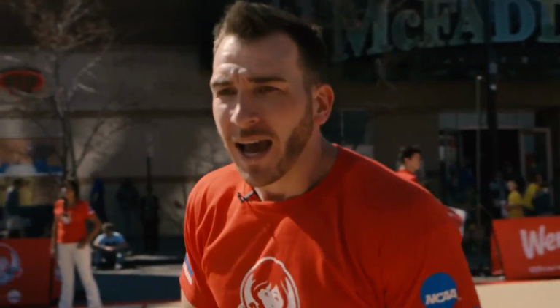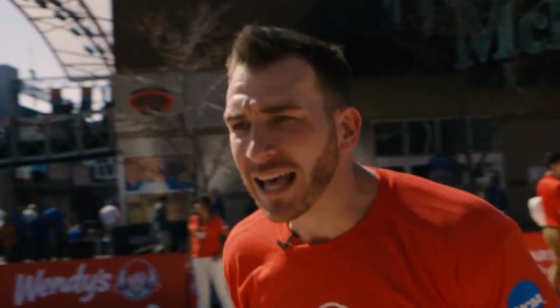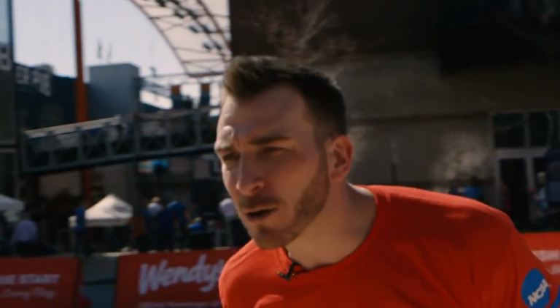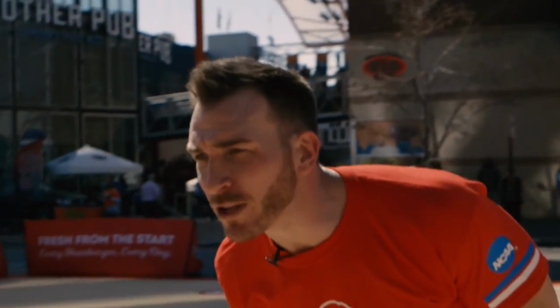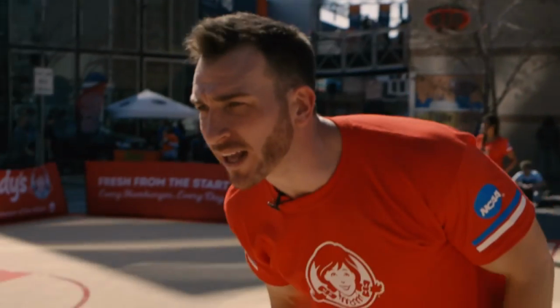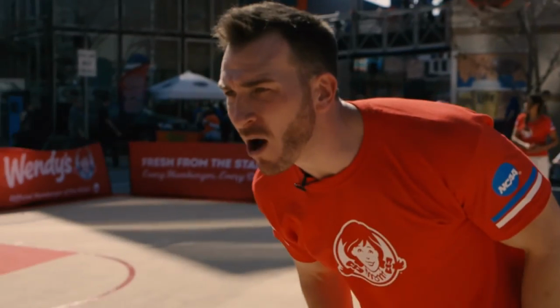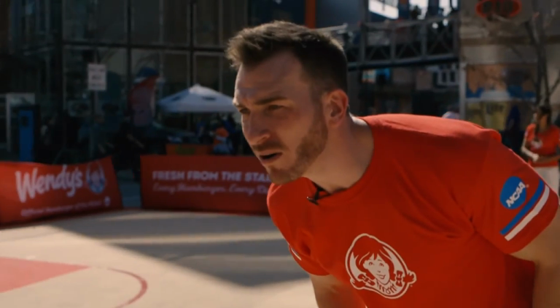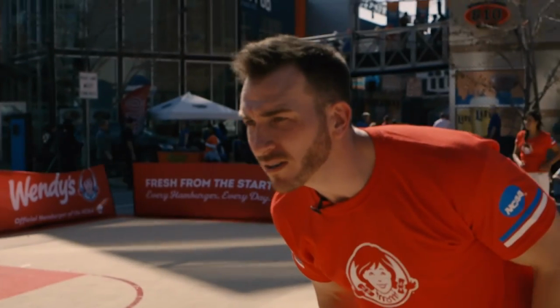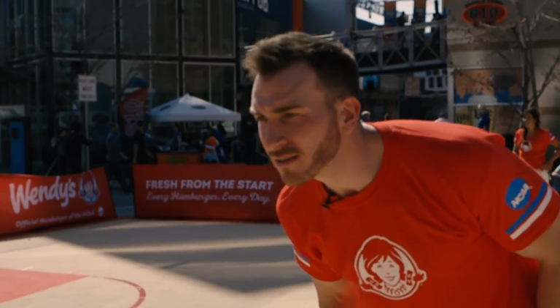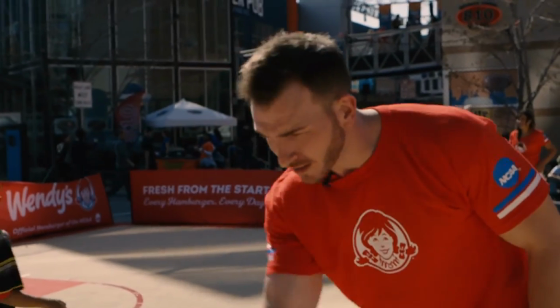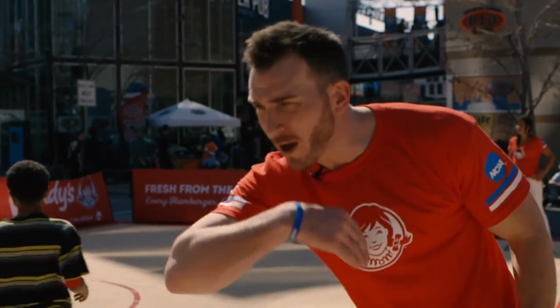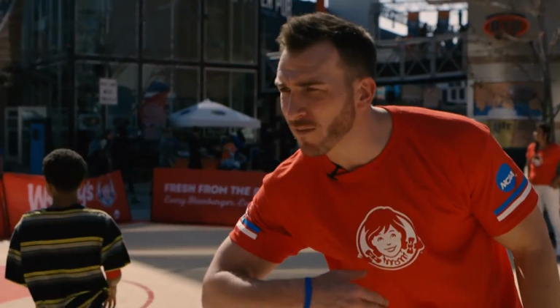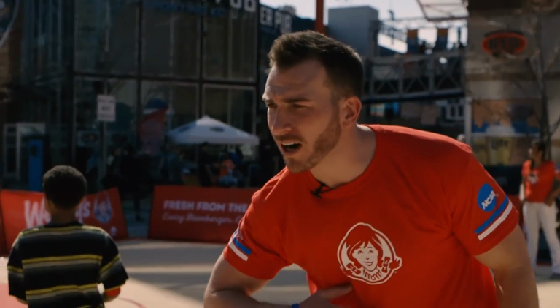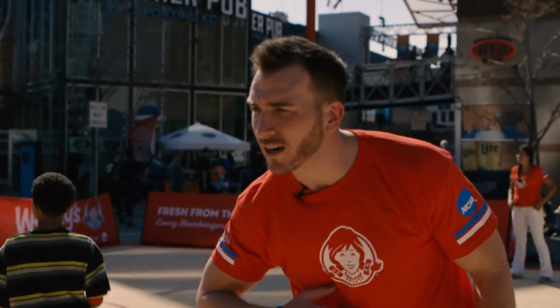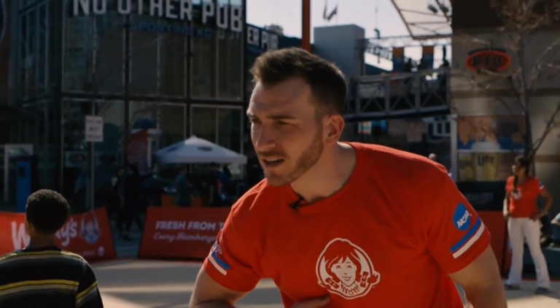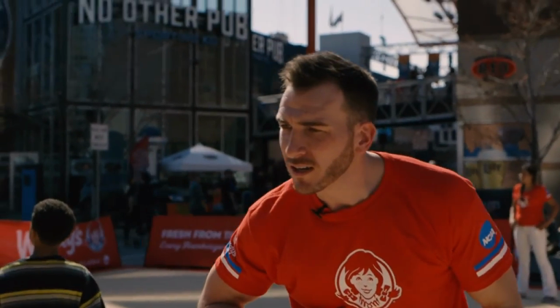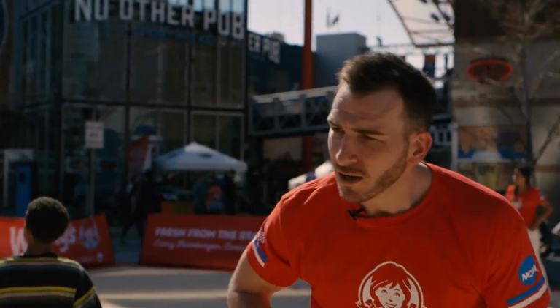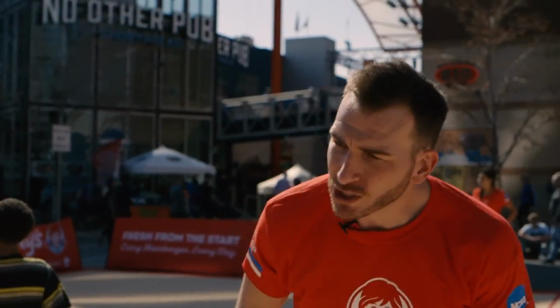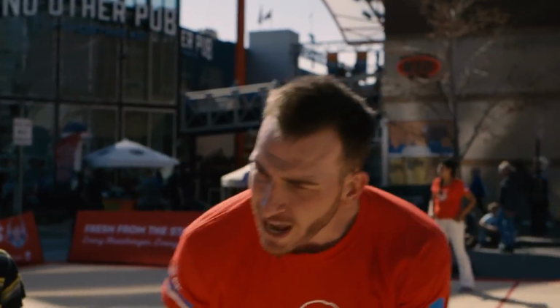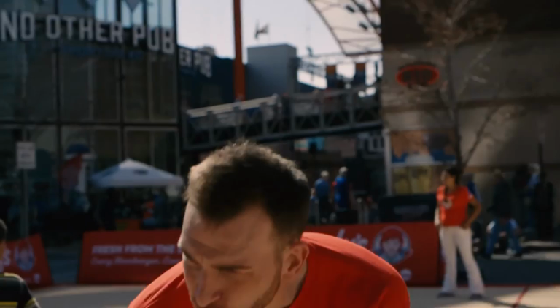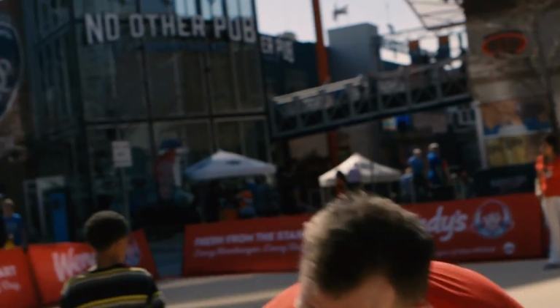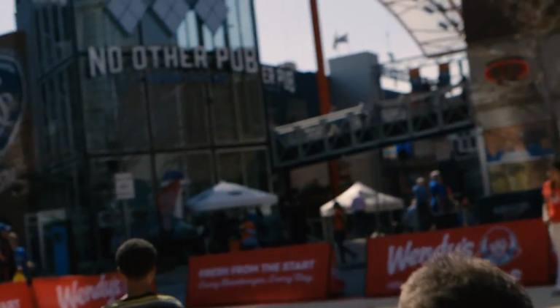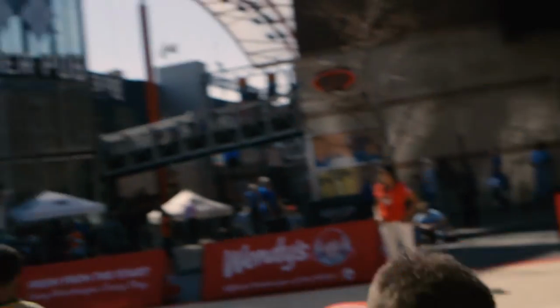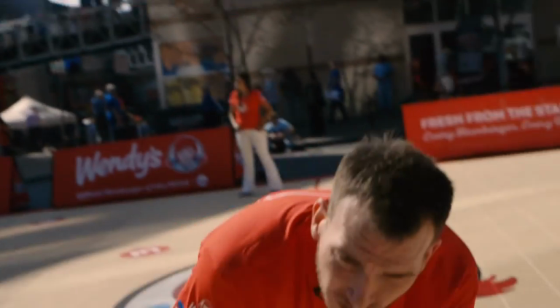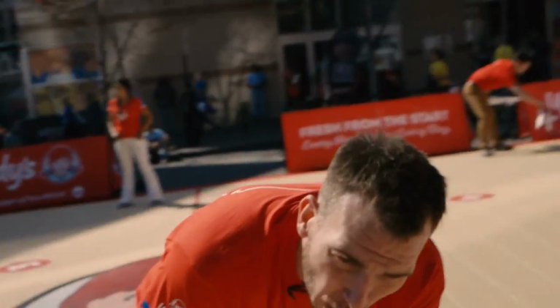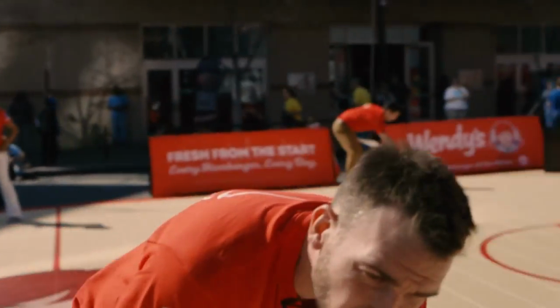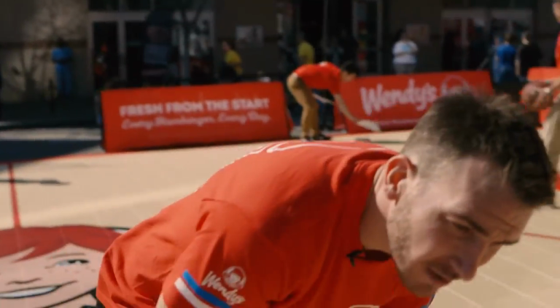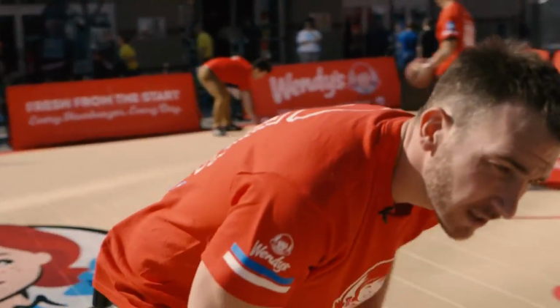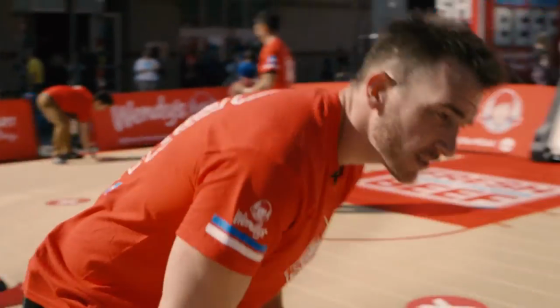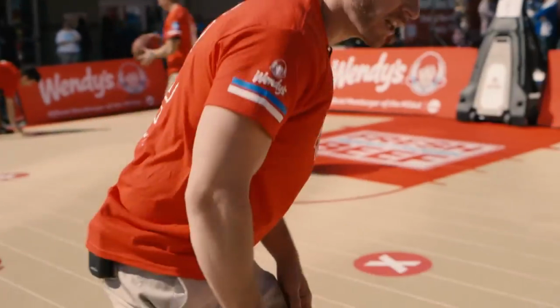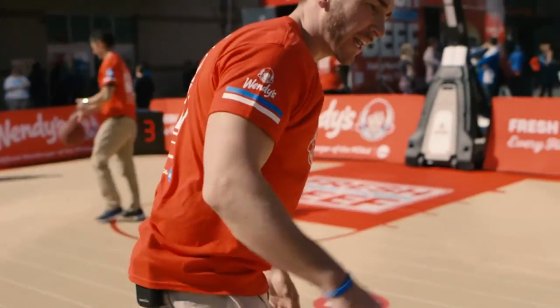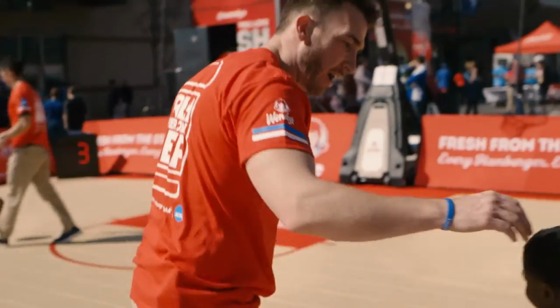Hey little man, you want to go? Come on over here. What's your name? Junior? Paul. It's good looking out.